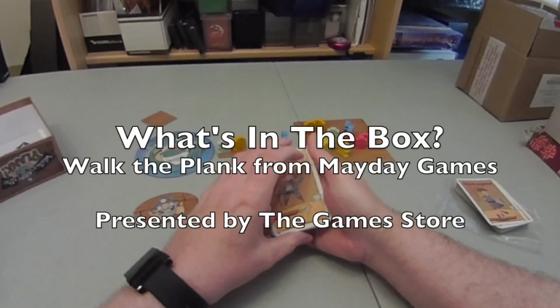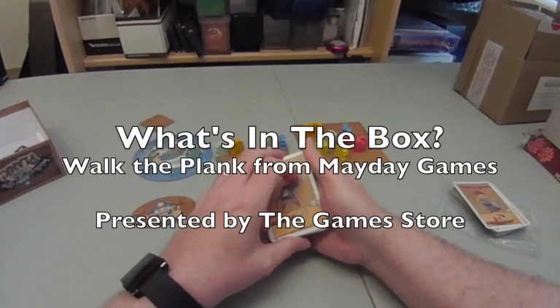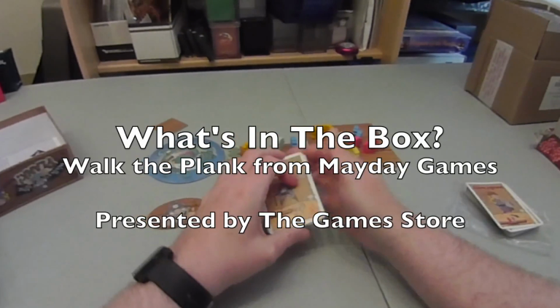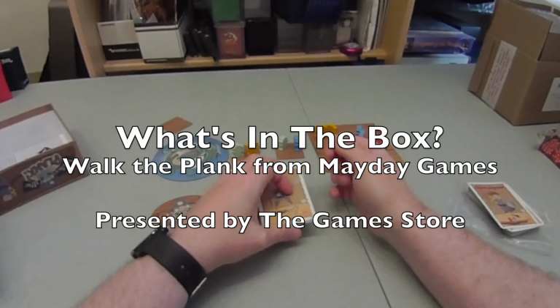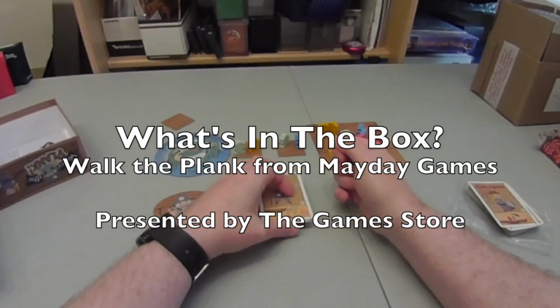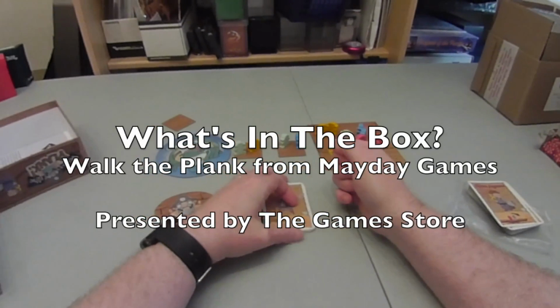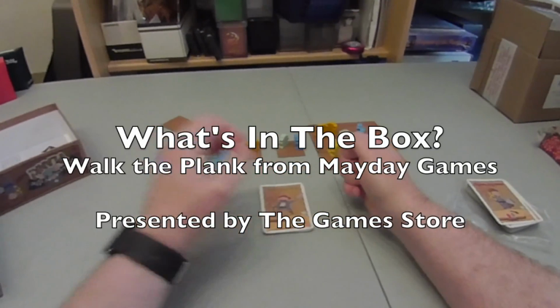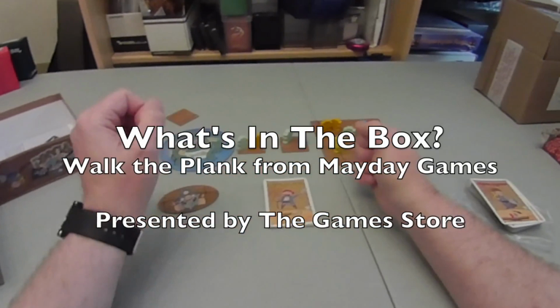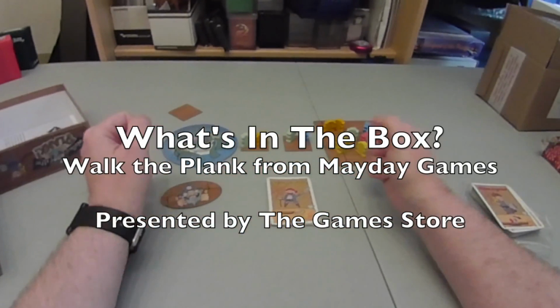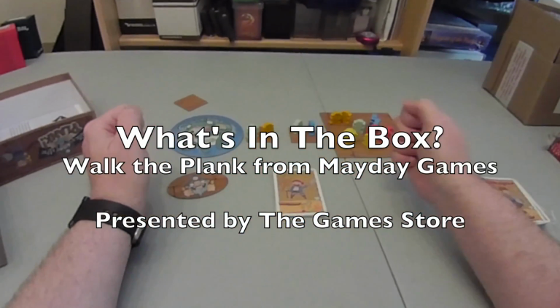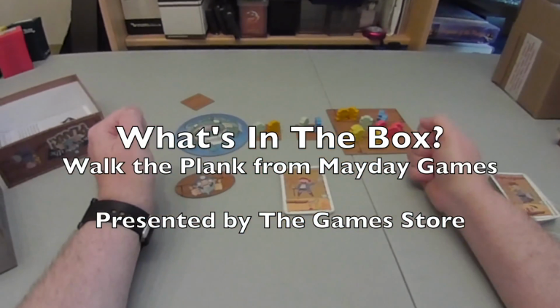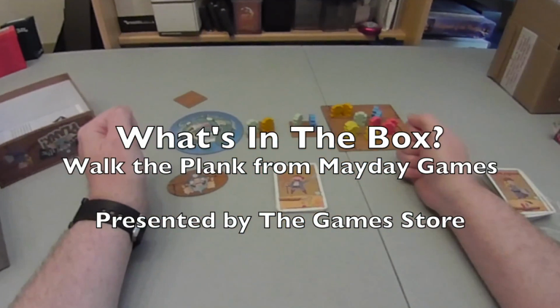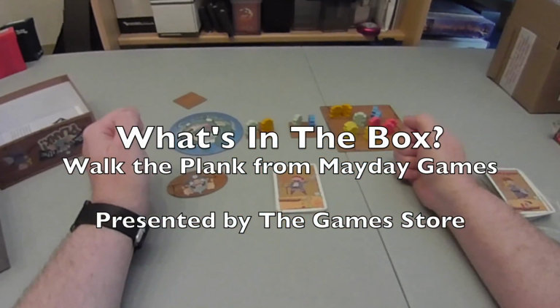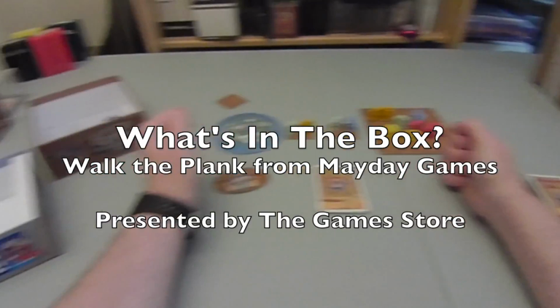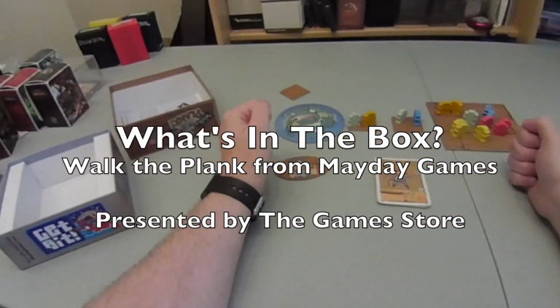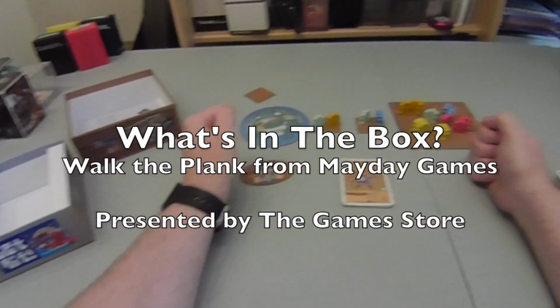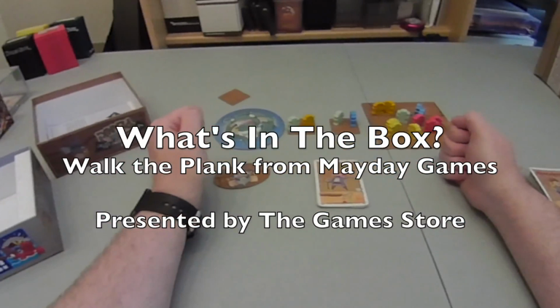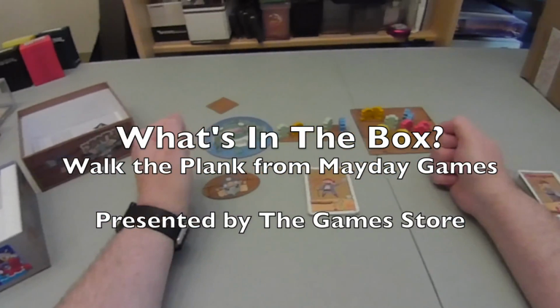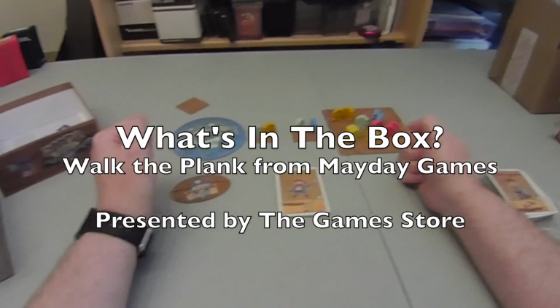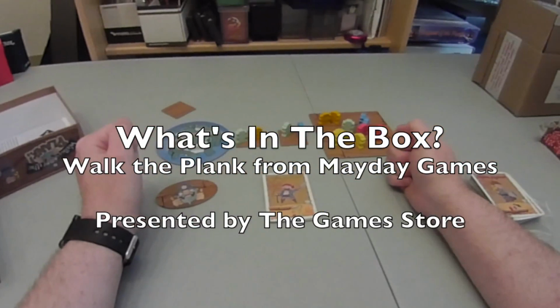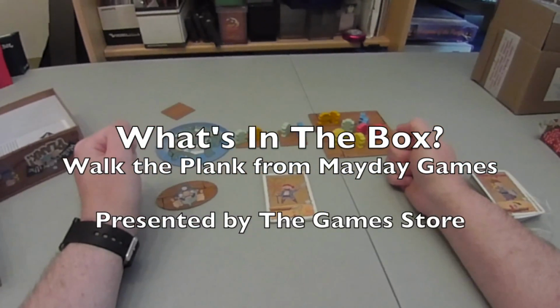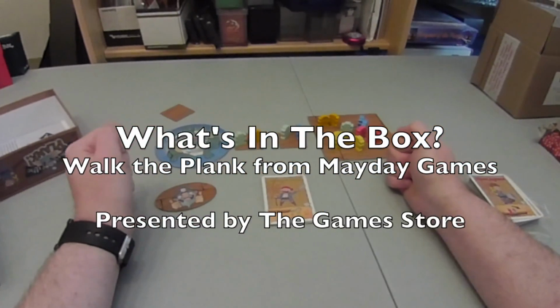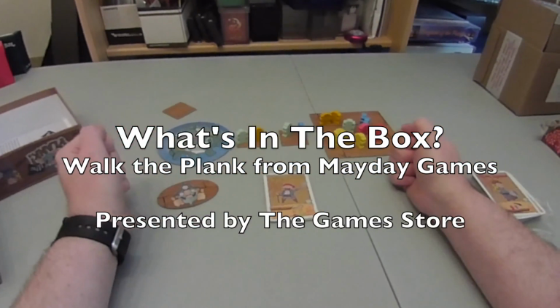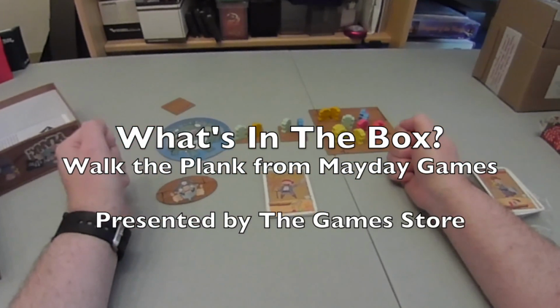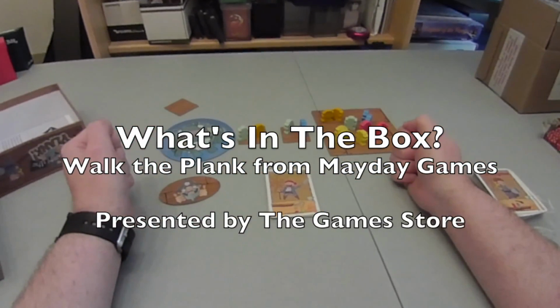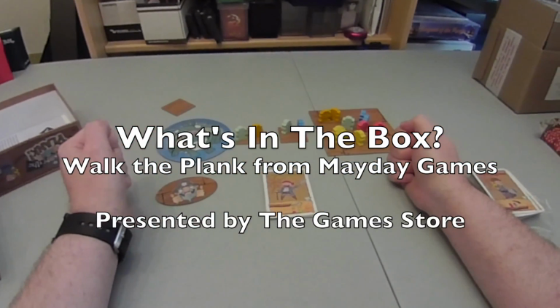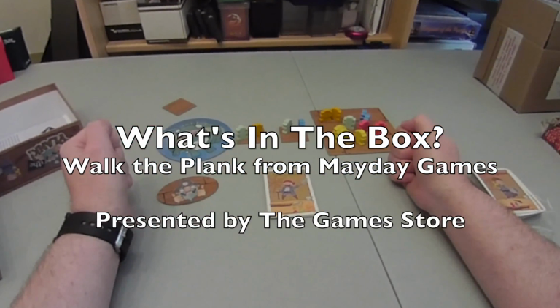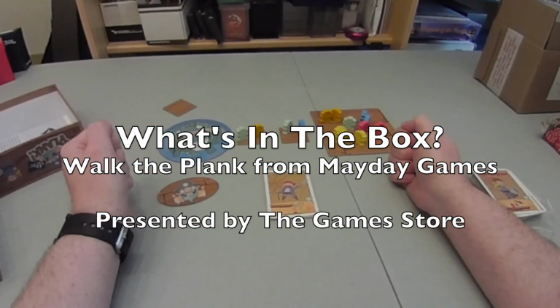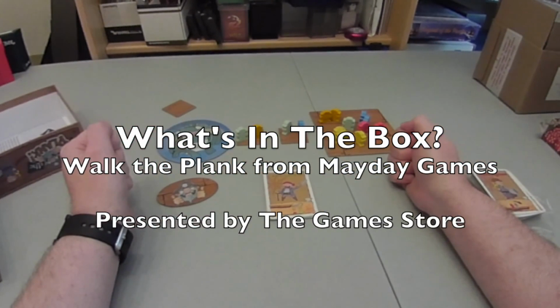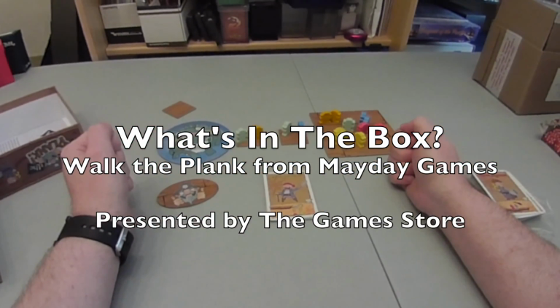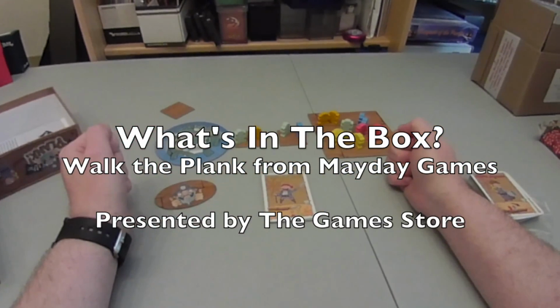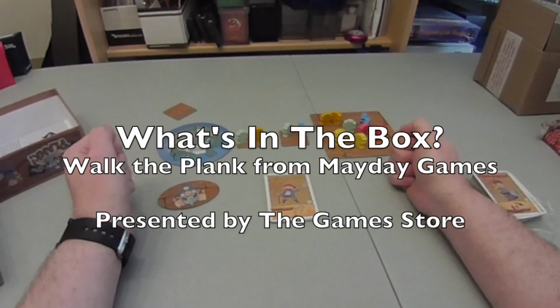I hope you've enjoyed what you see and I hope you like what's in the box. Thanks very much for watching. Goodbye!